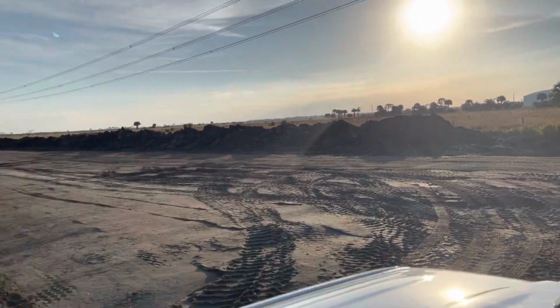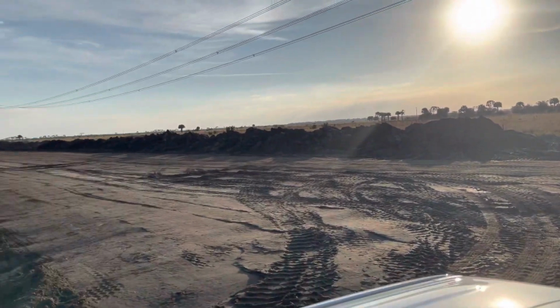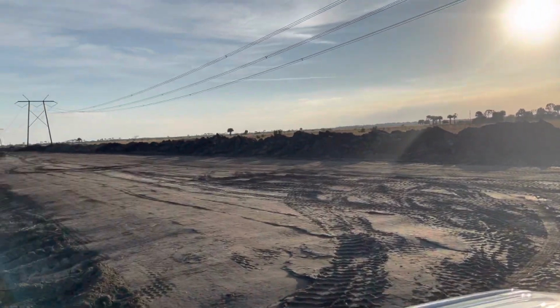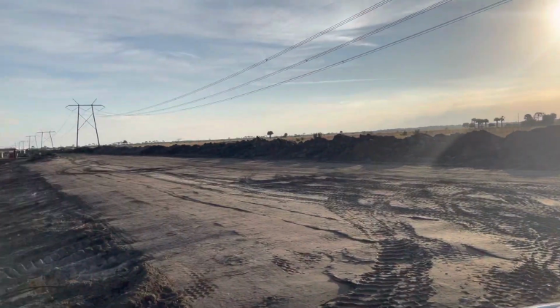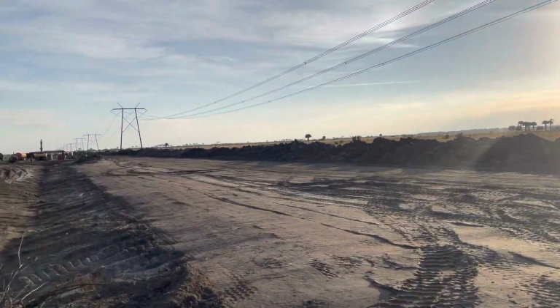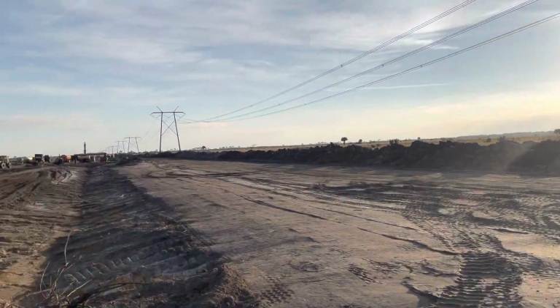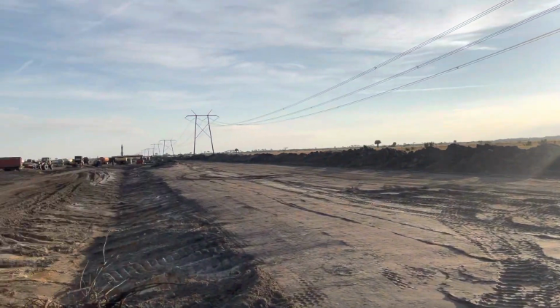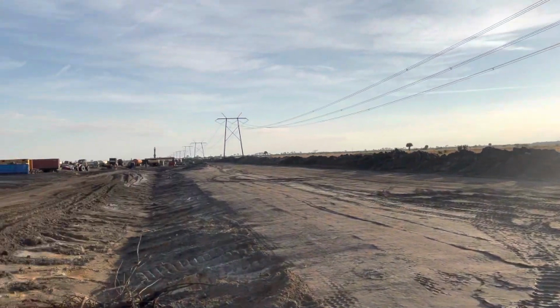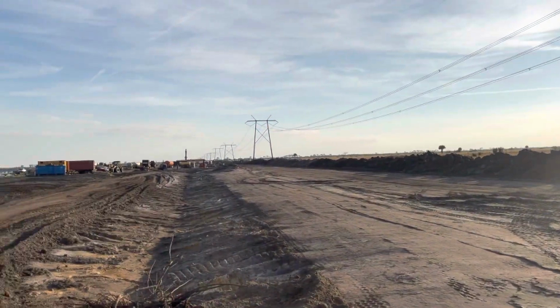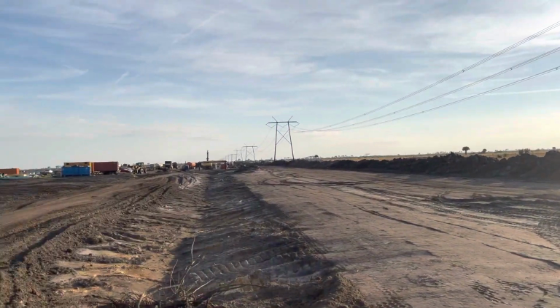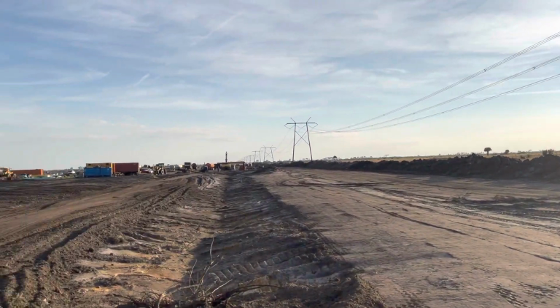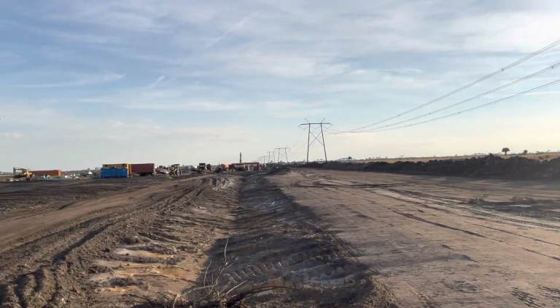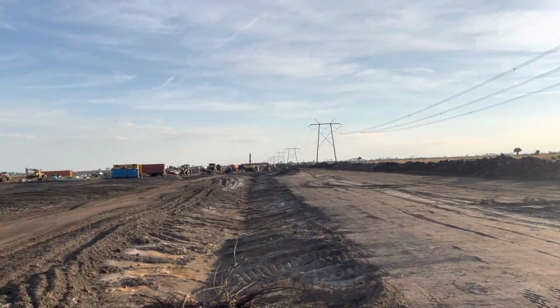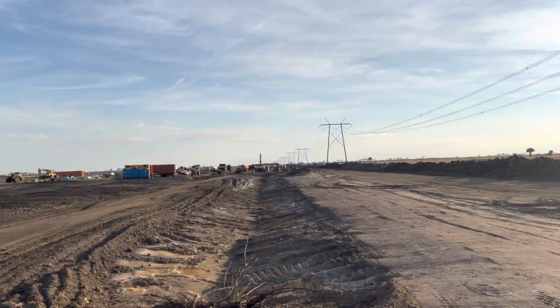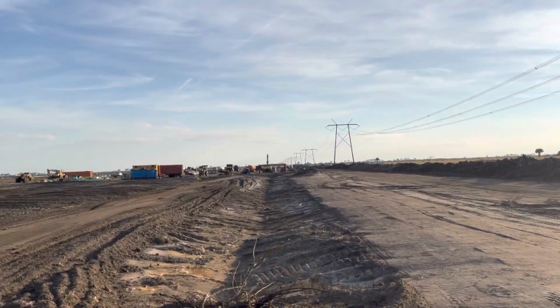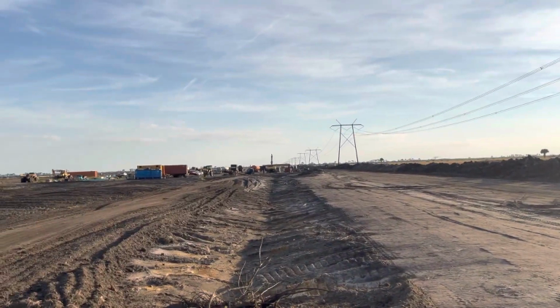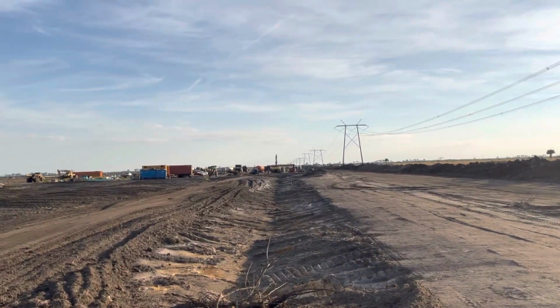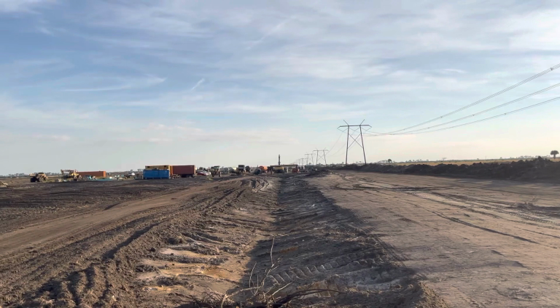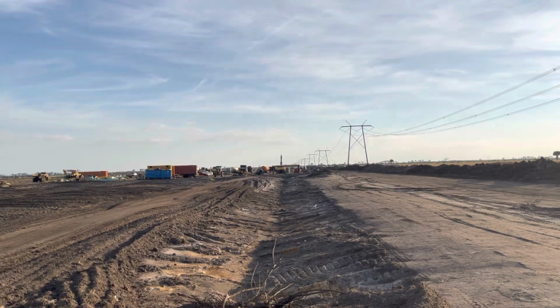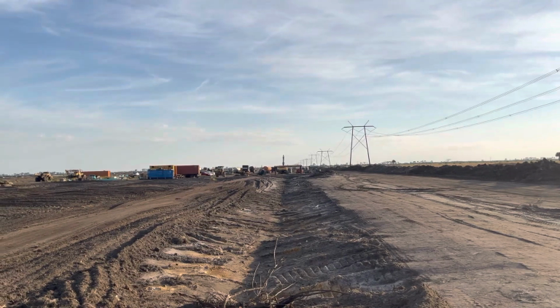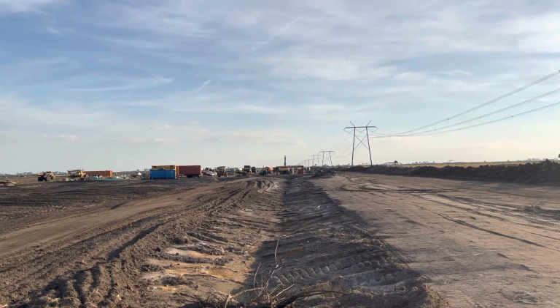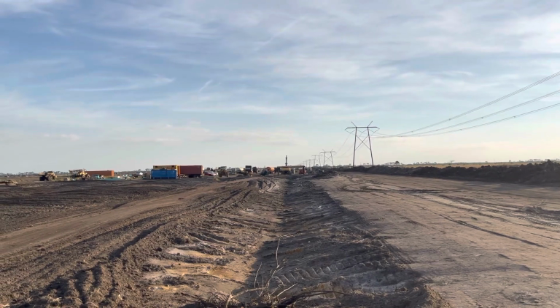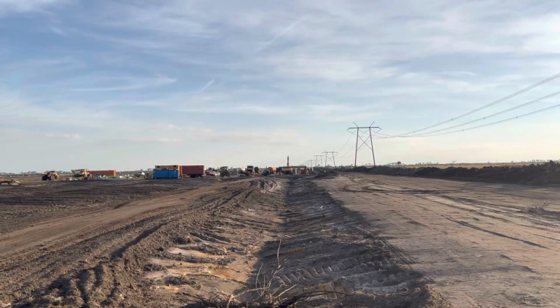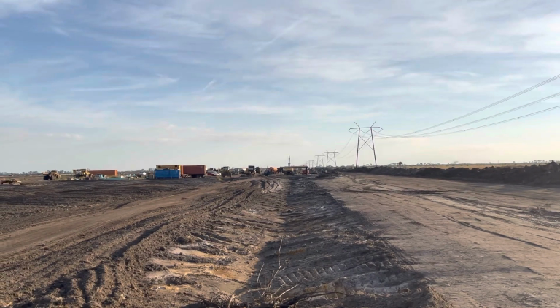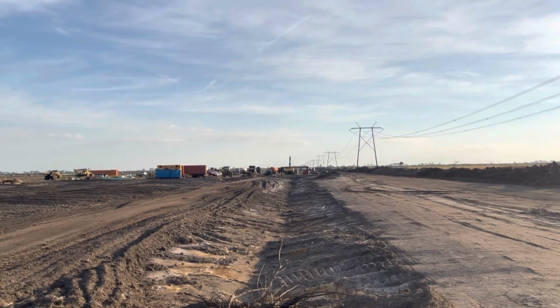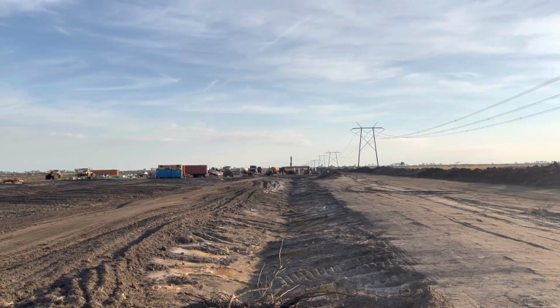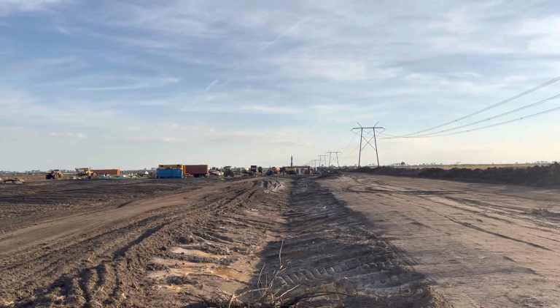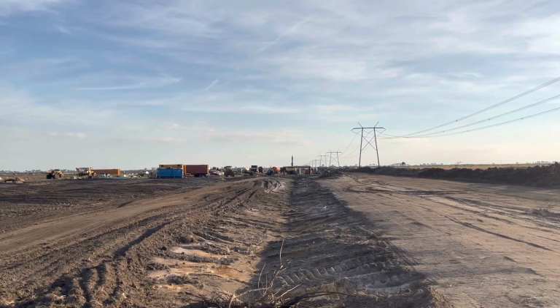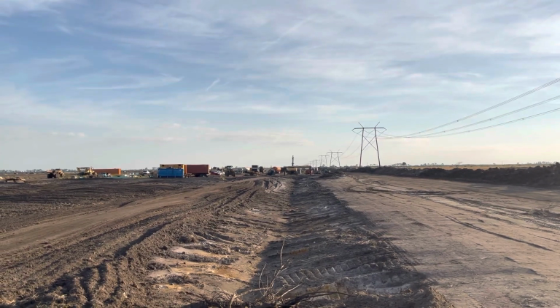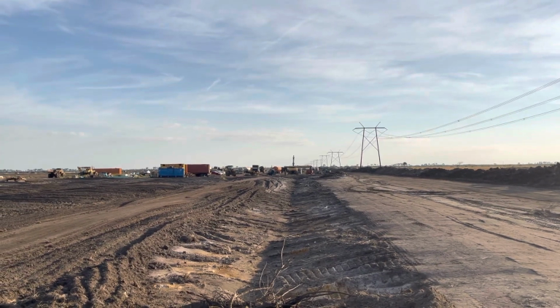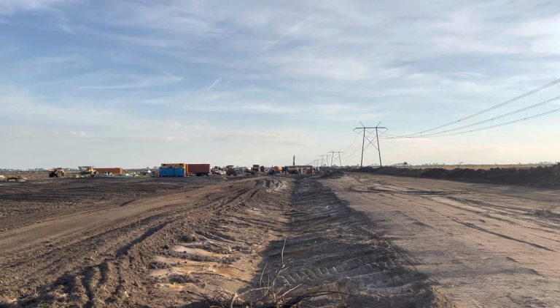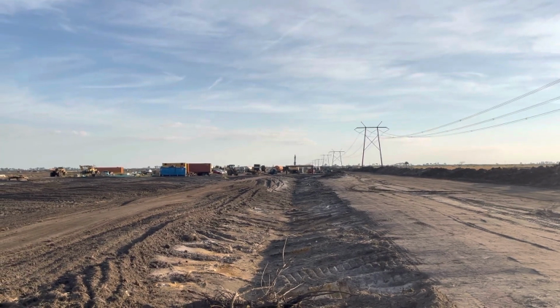Now I'm going to look south. Those power lines that you see there — the power lines run north to south.